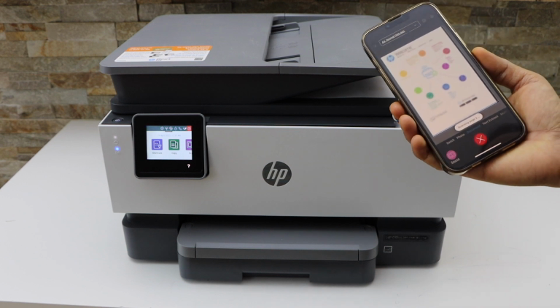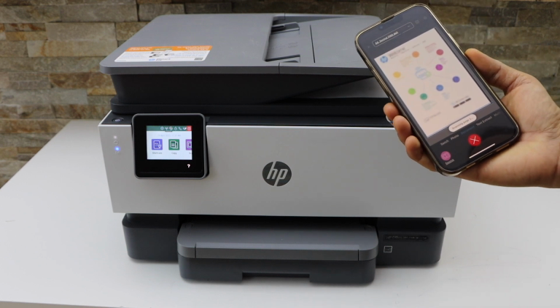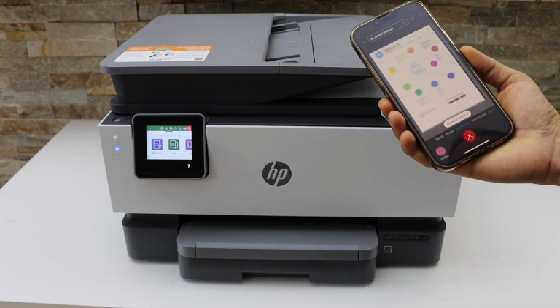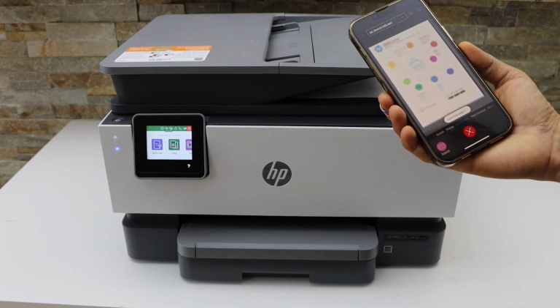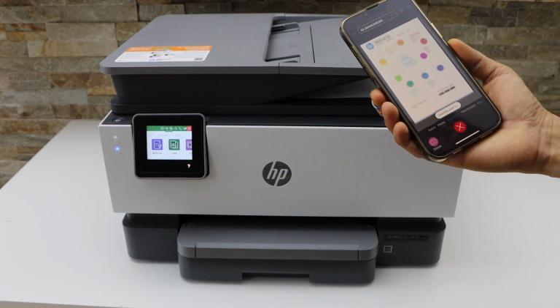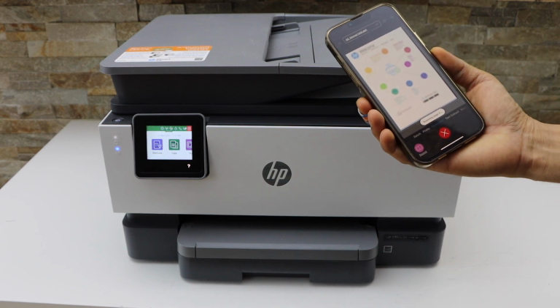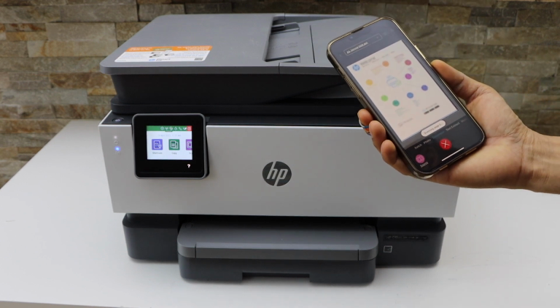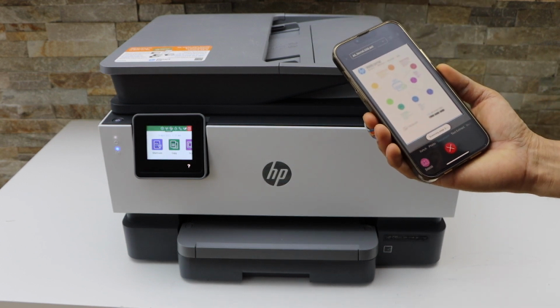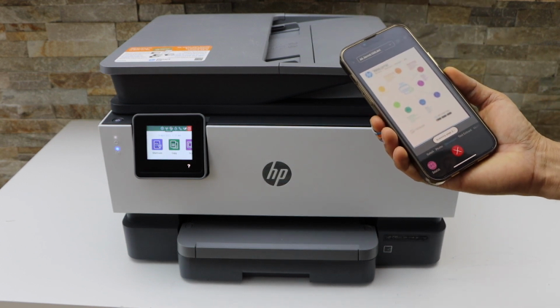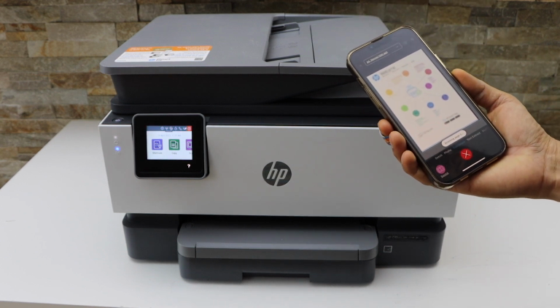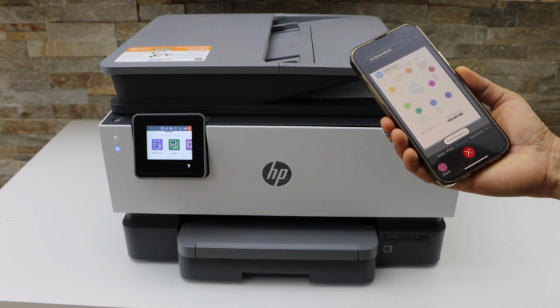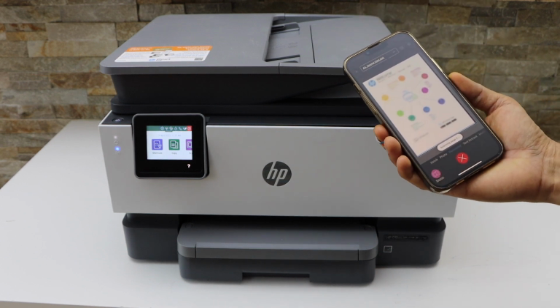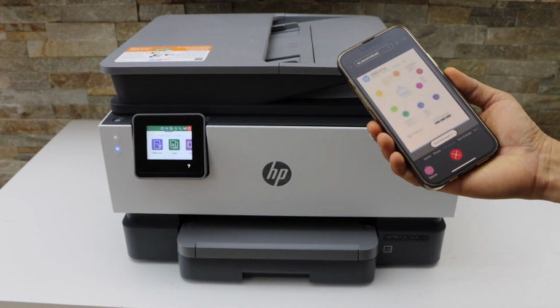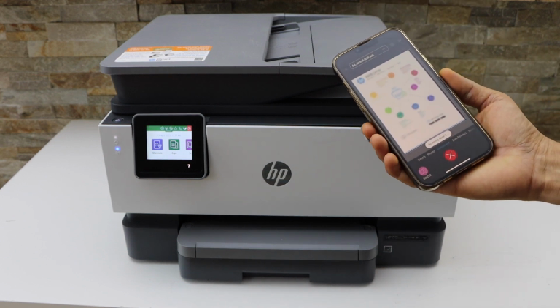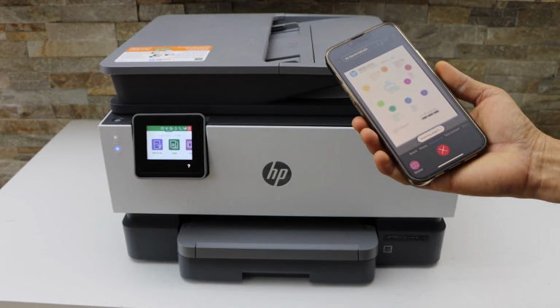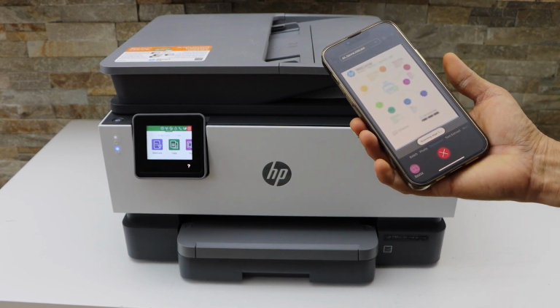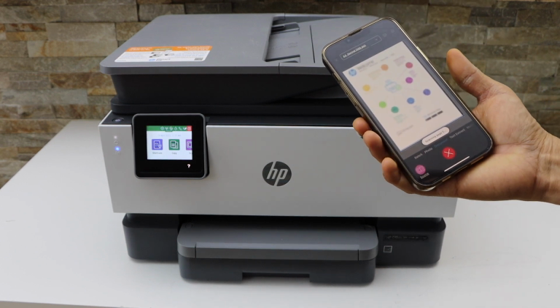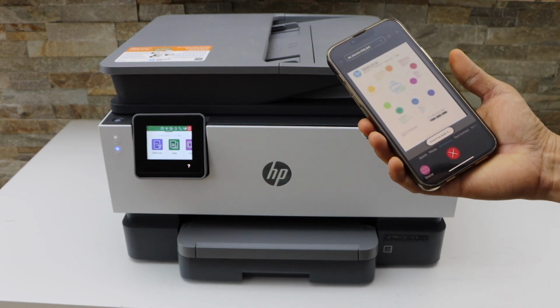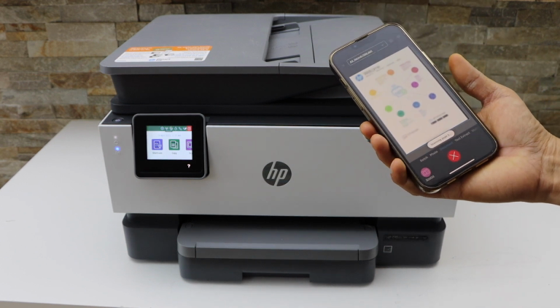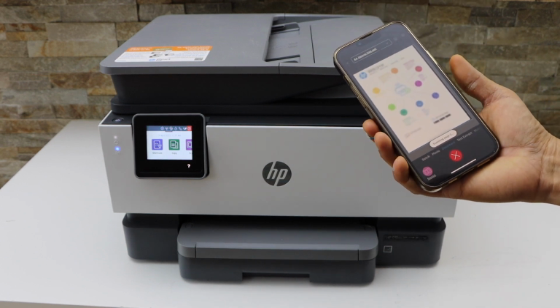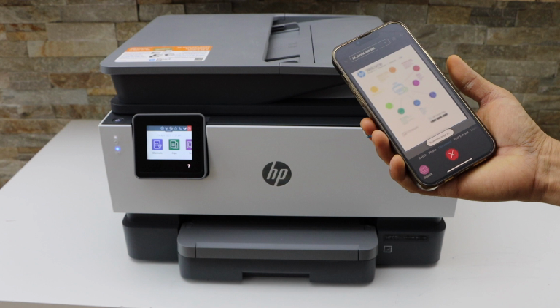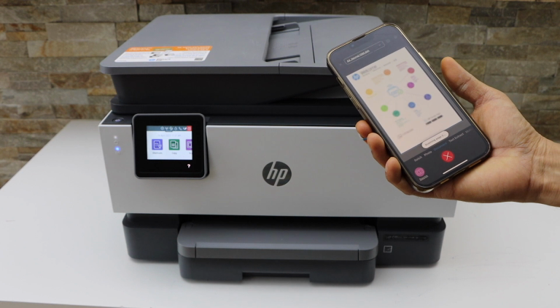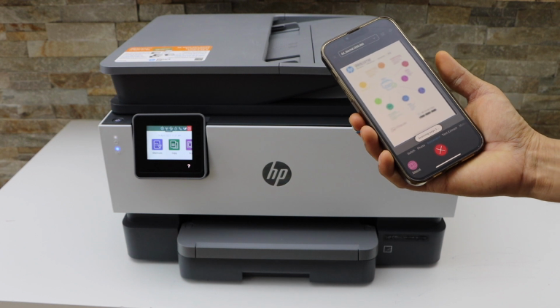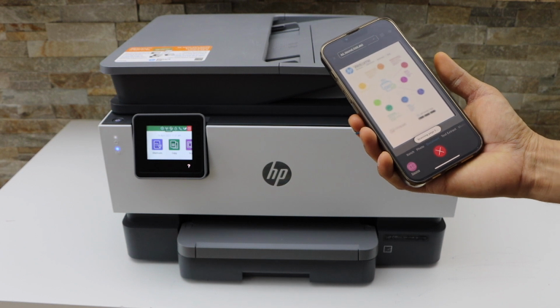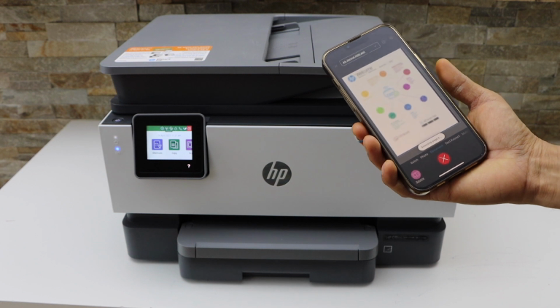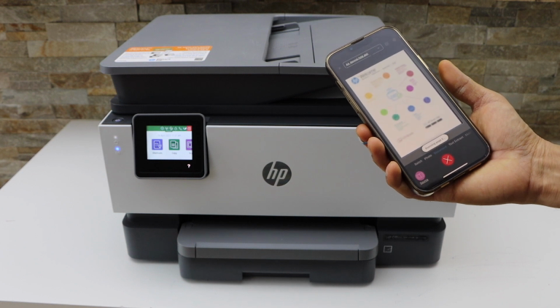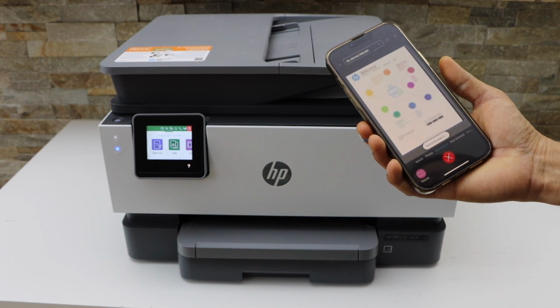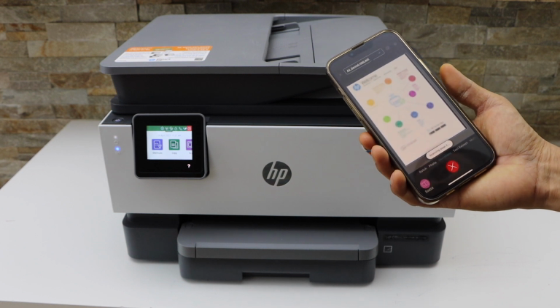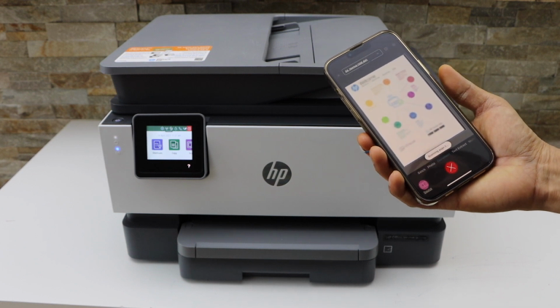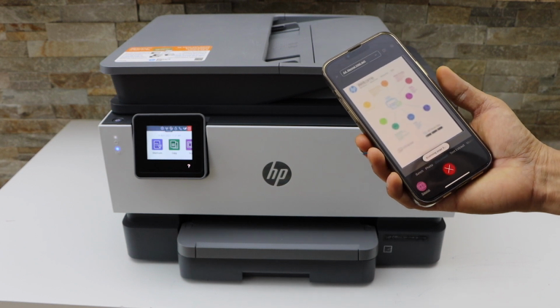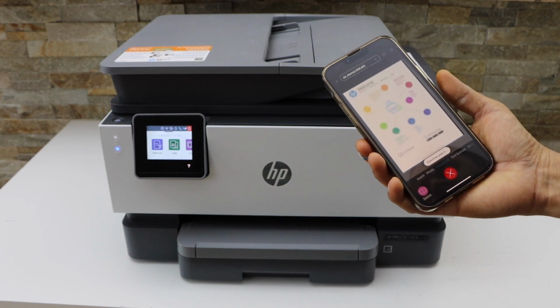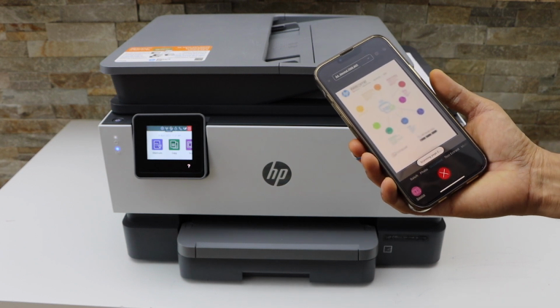The printer is quite fast because it's made for office work, so even if you want to use it at home, it really works well.